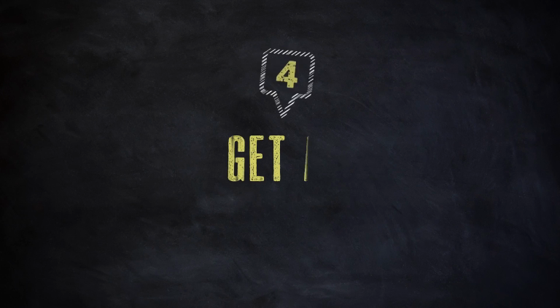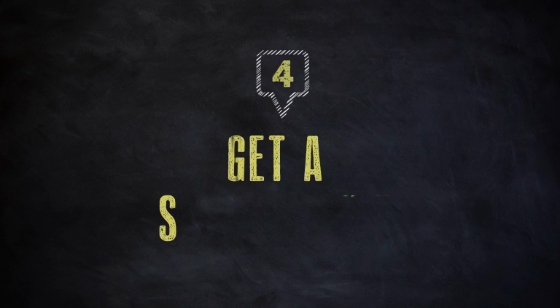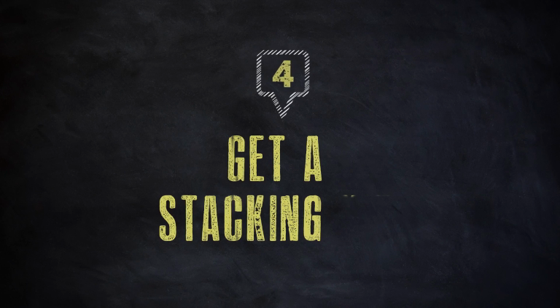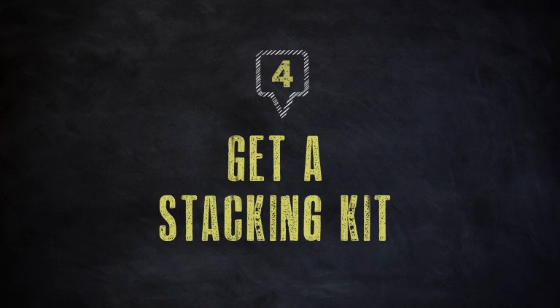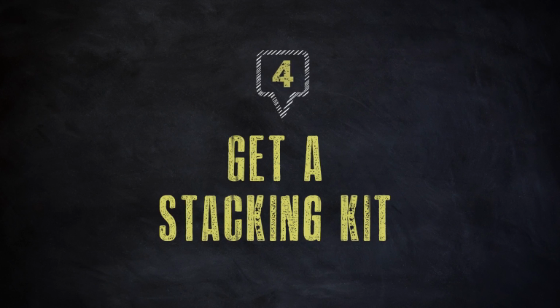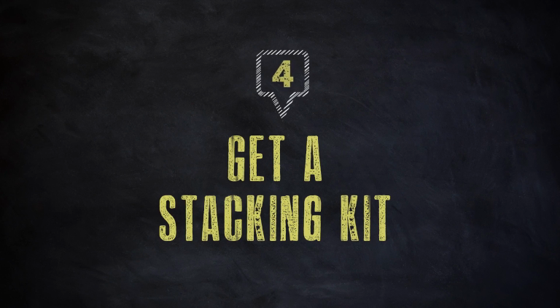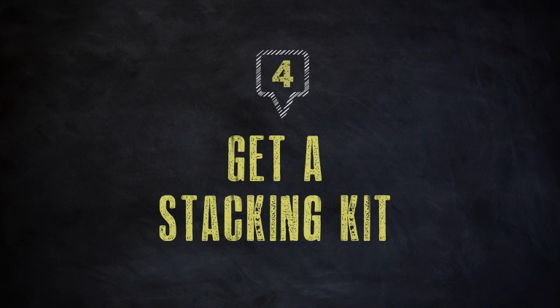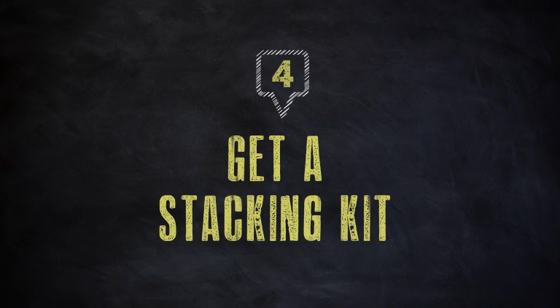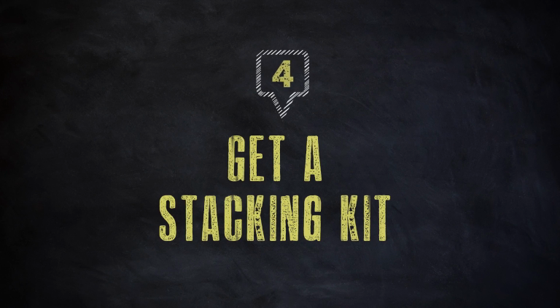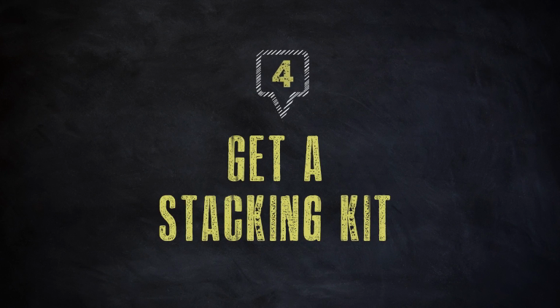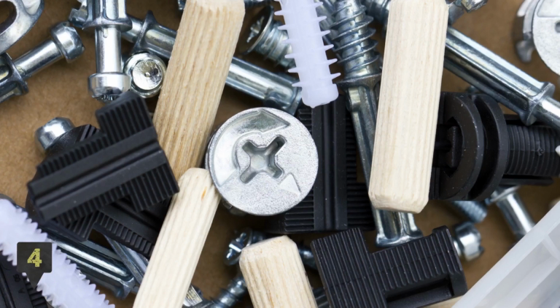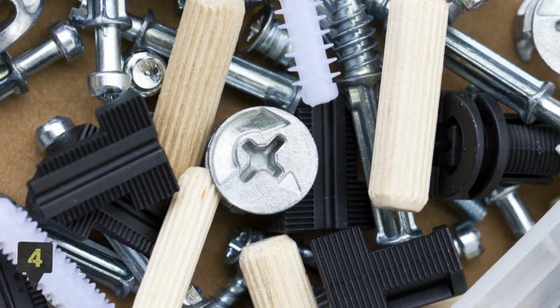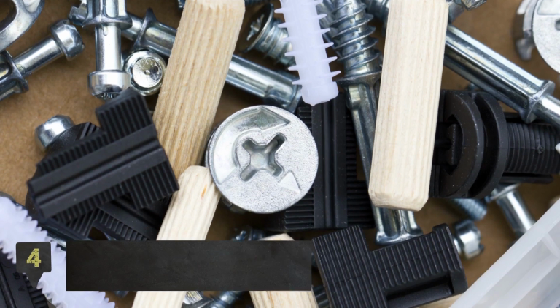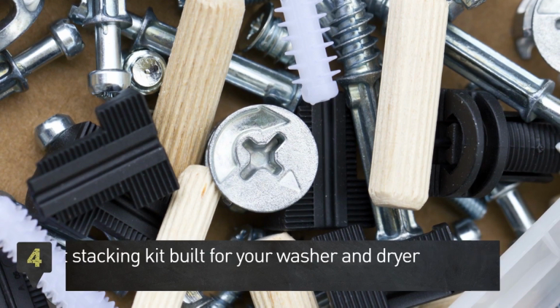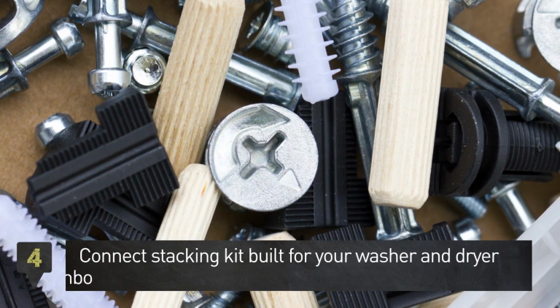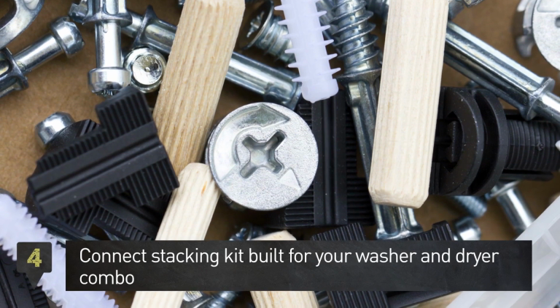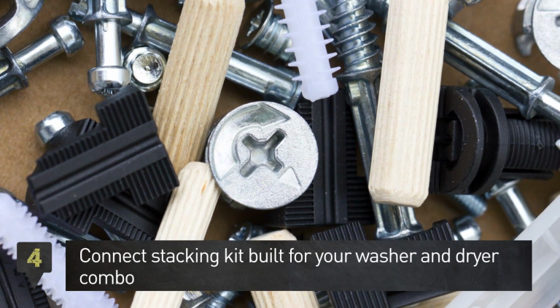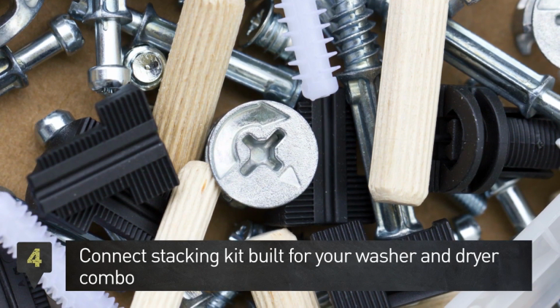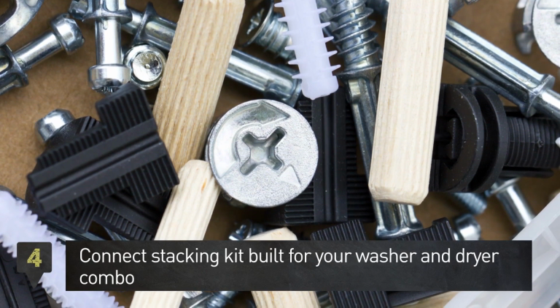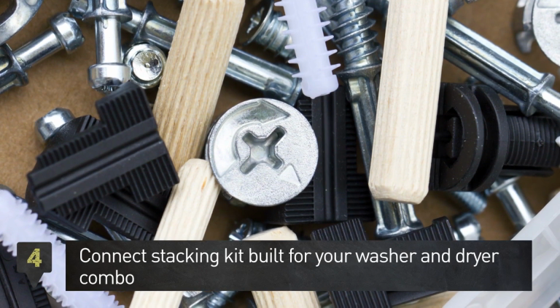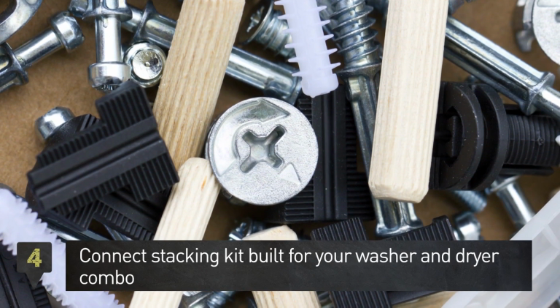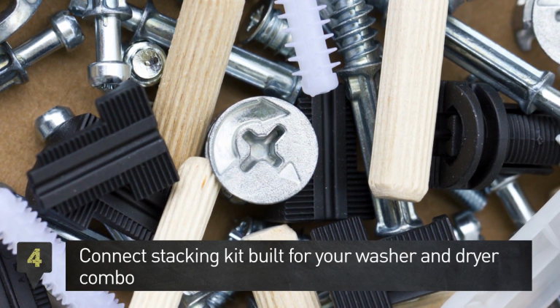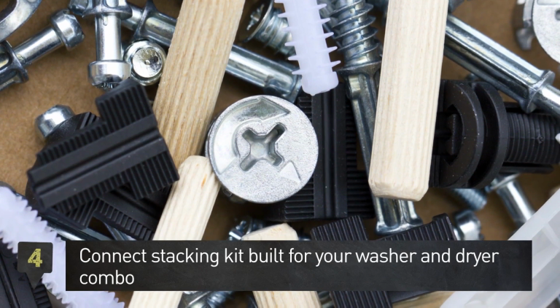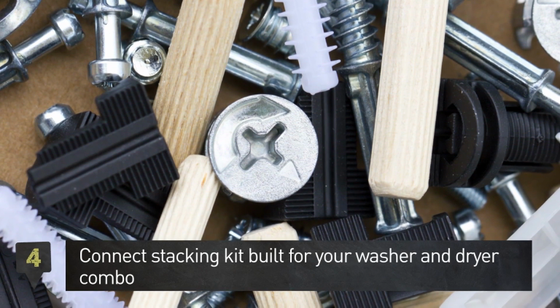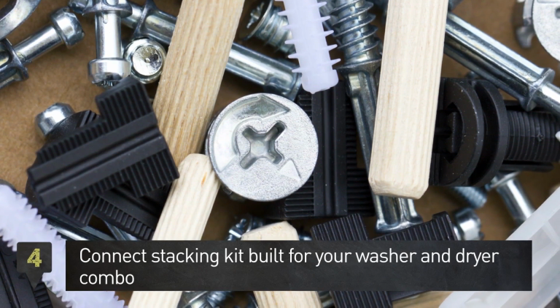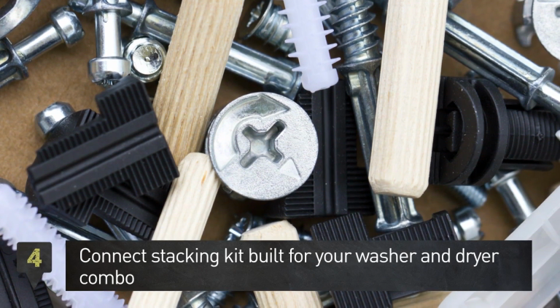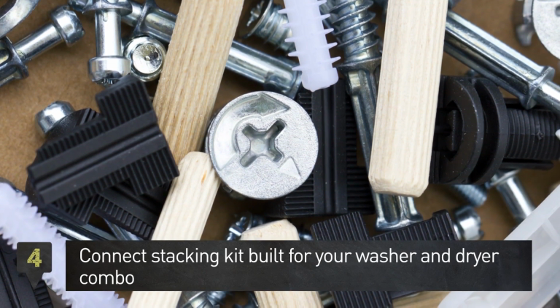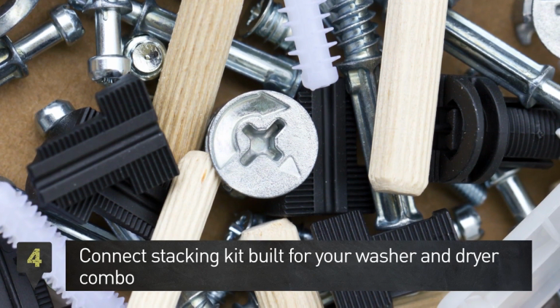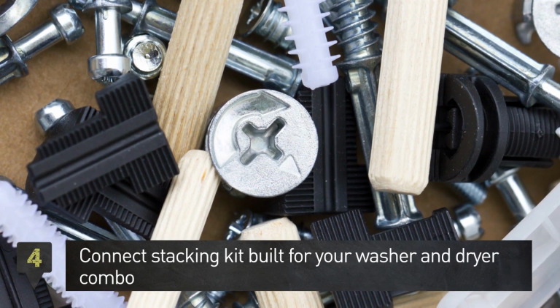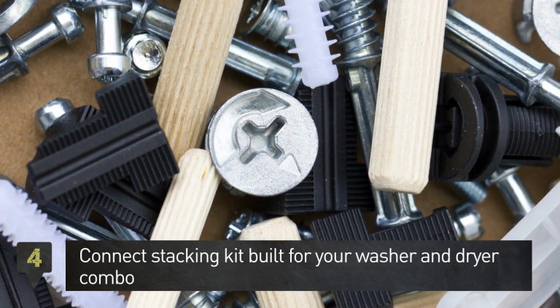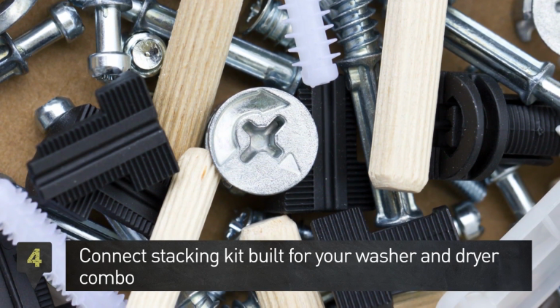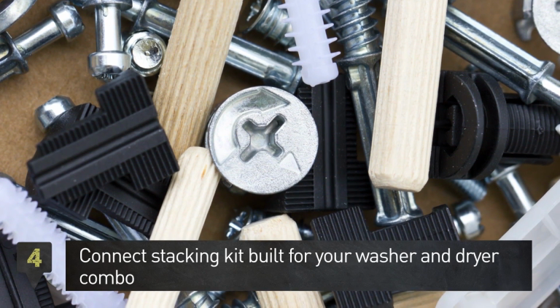Step 4. Make sure you get the right stacking kit for your washer and dryer combo.